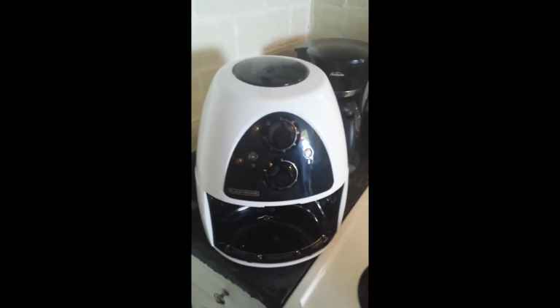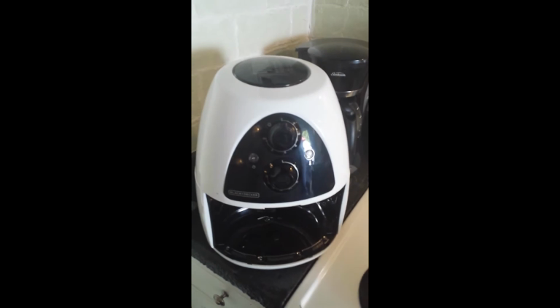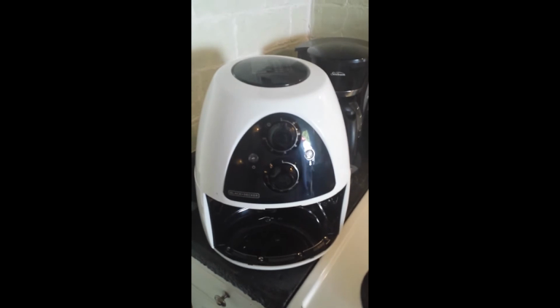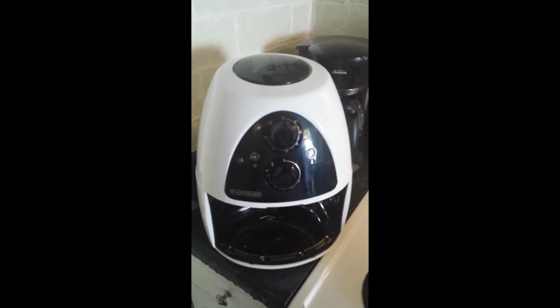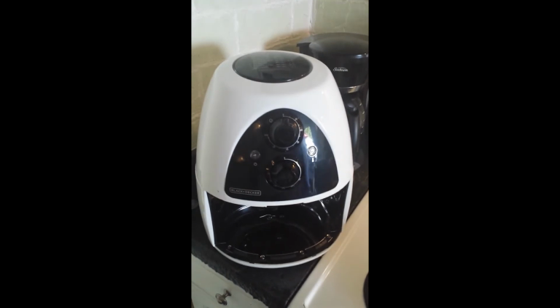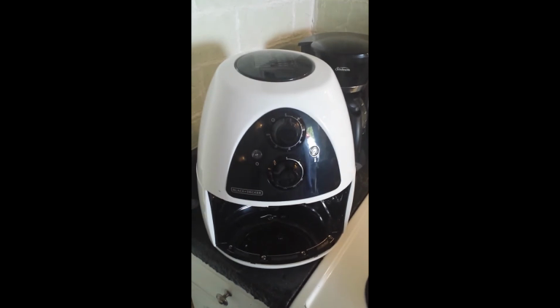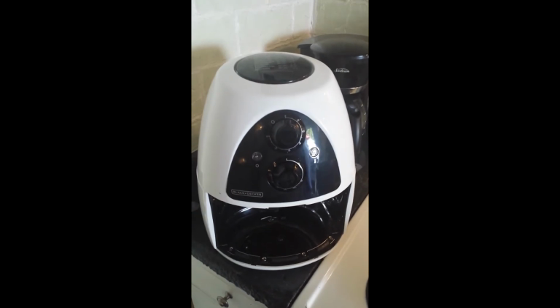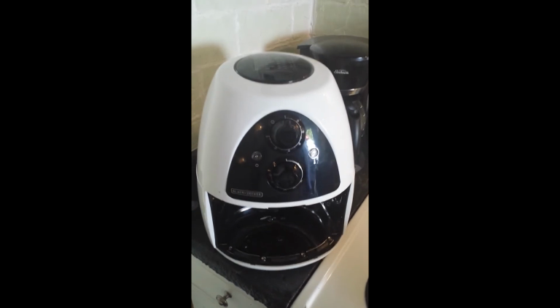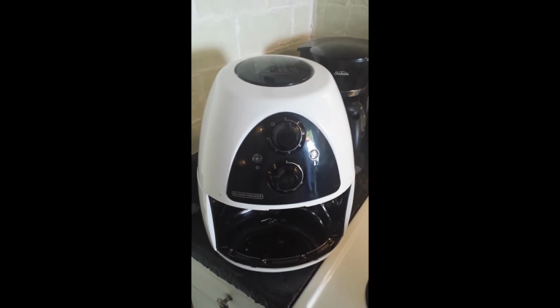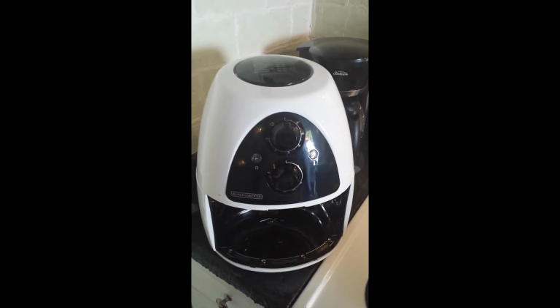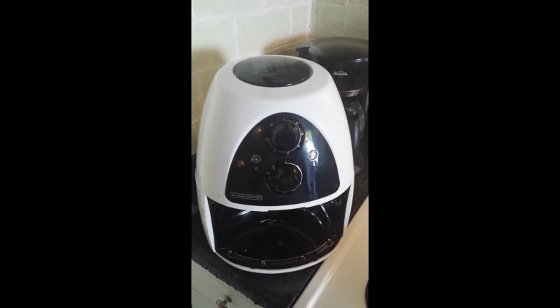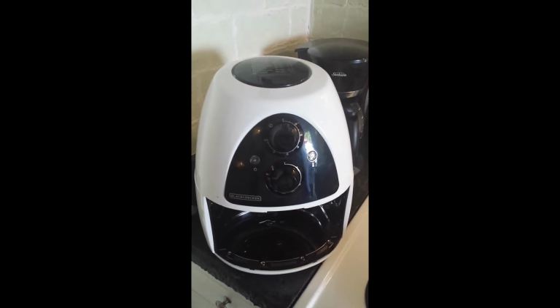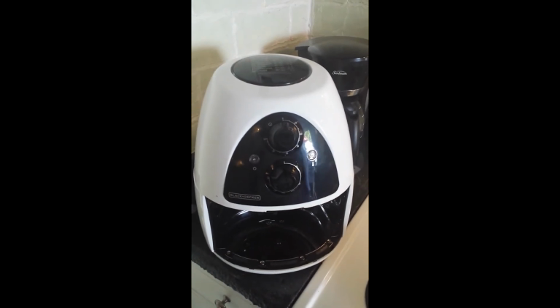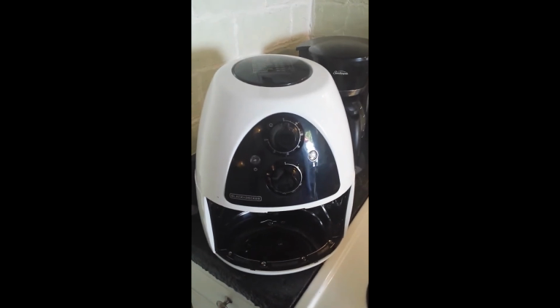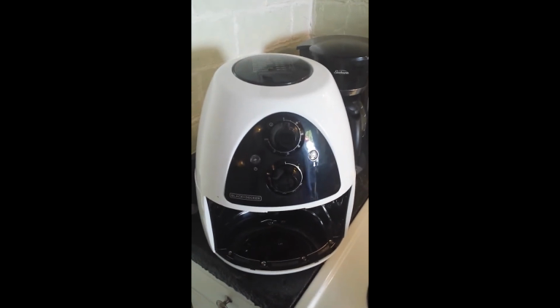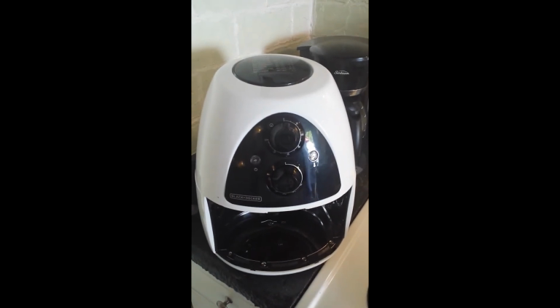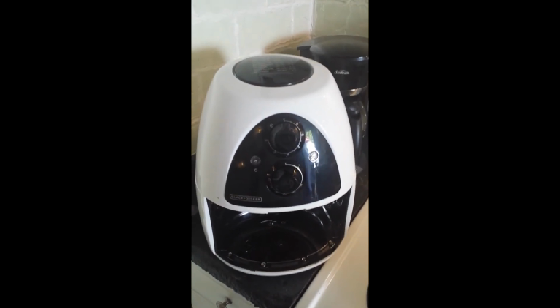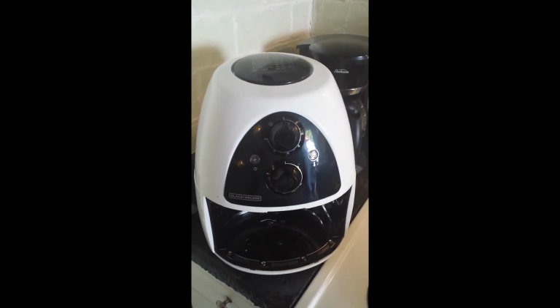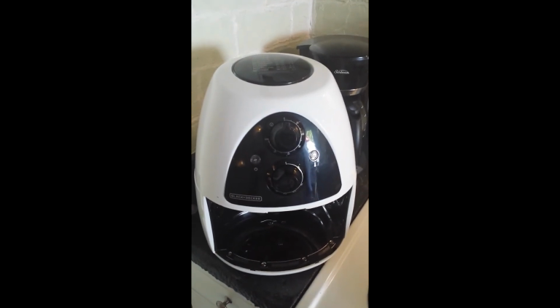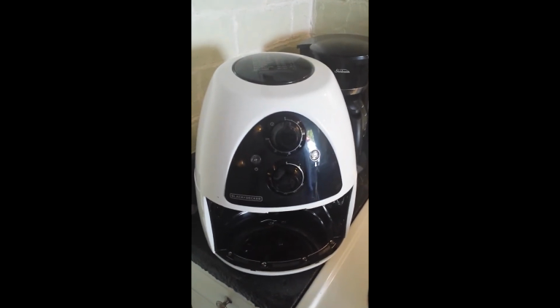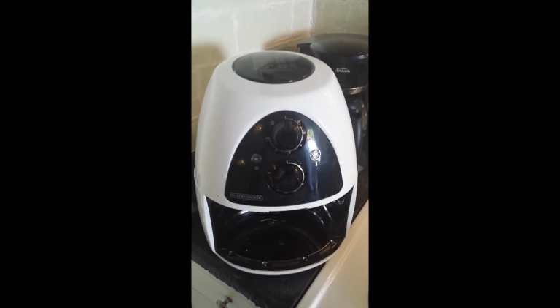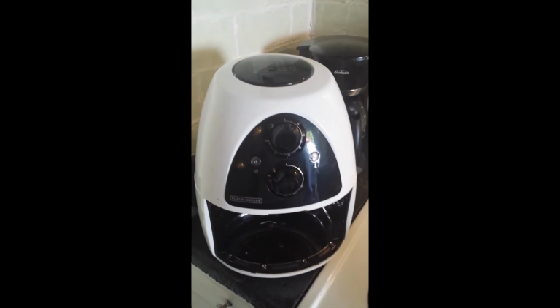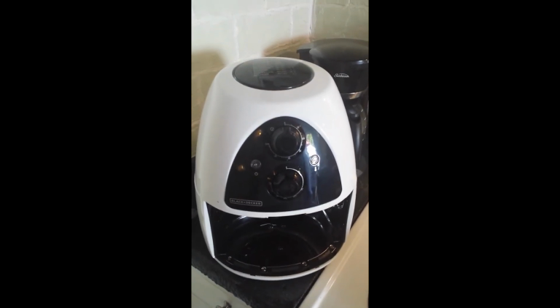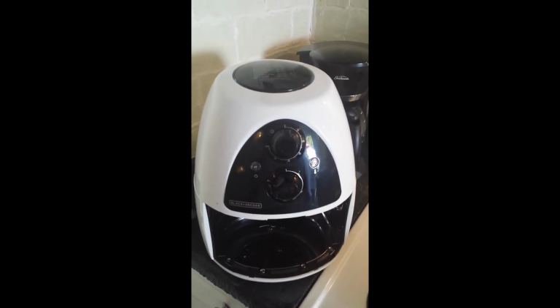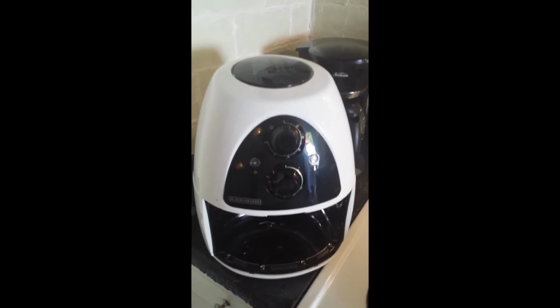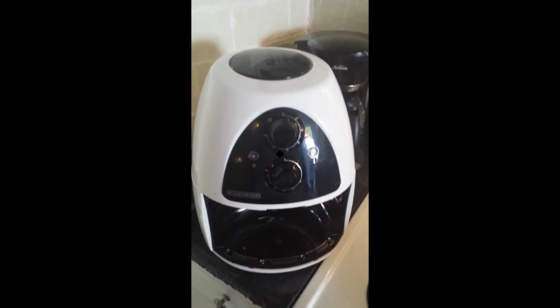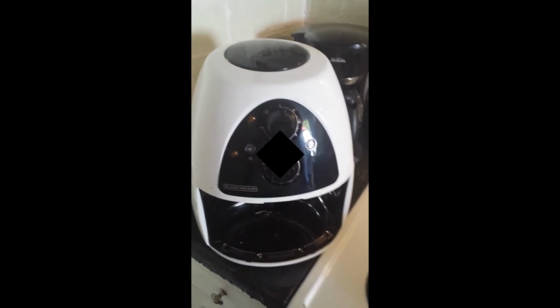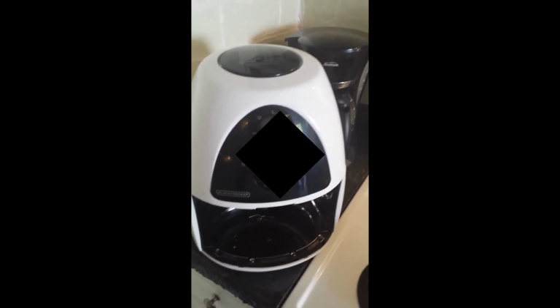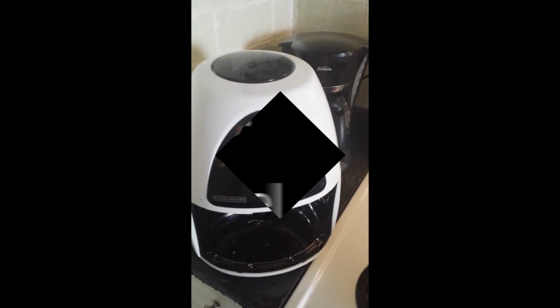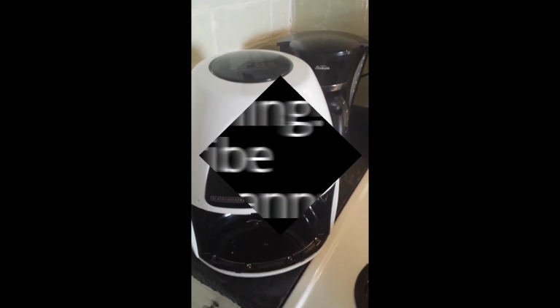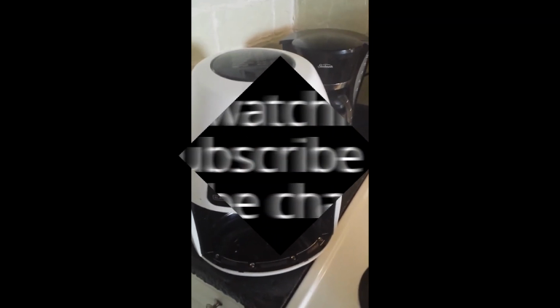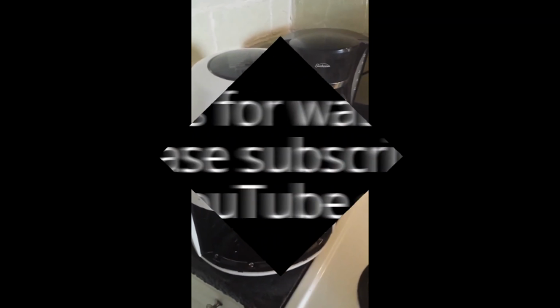The Black and Decker Convection Deep Fryer. I highly recommend it.